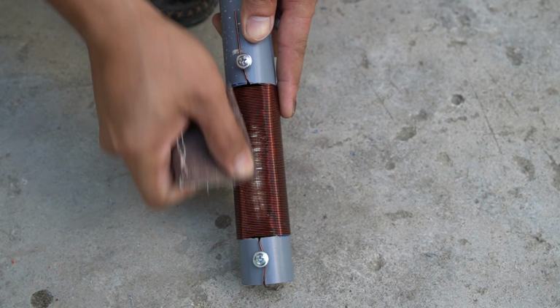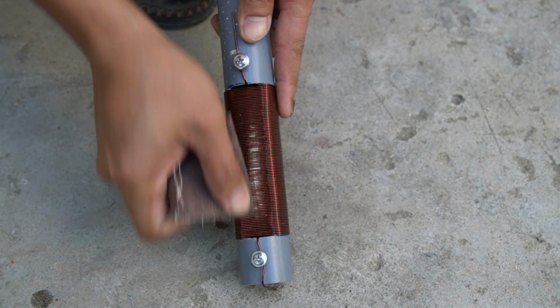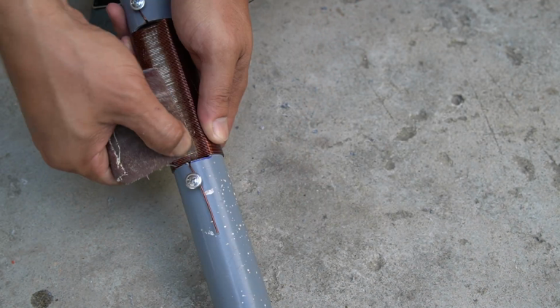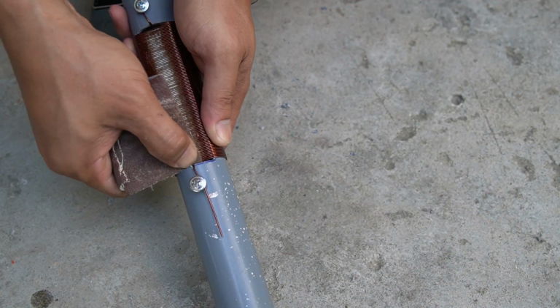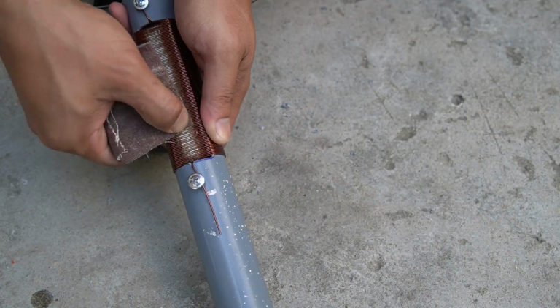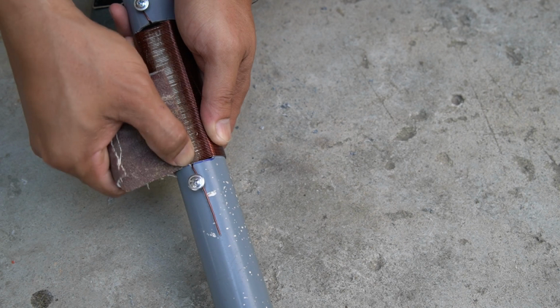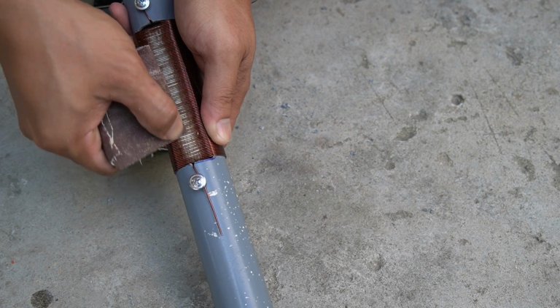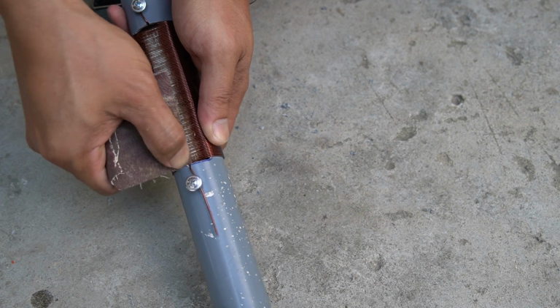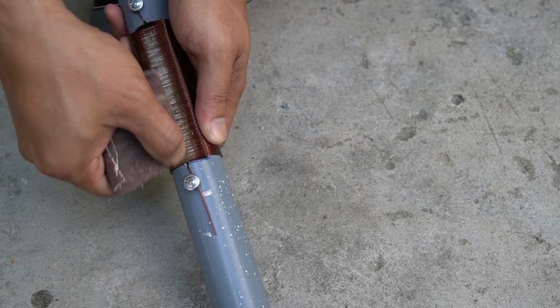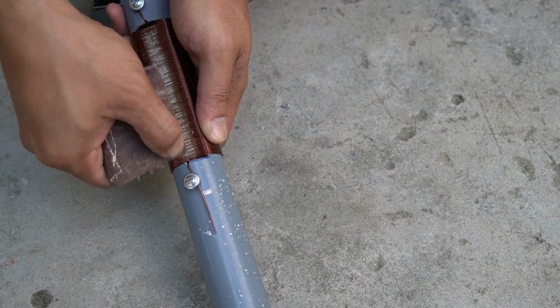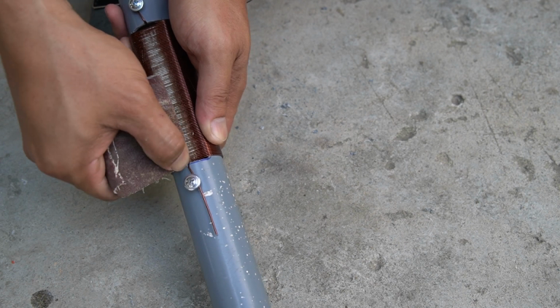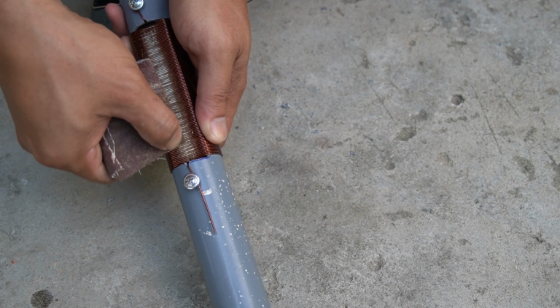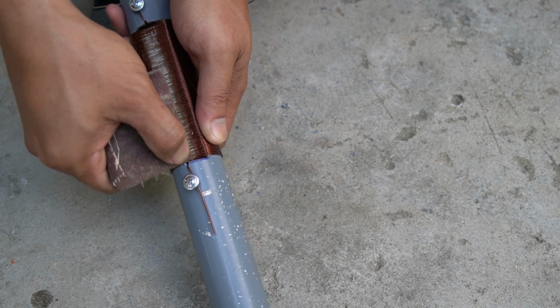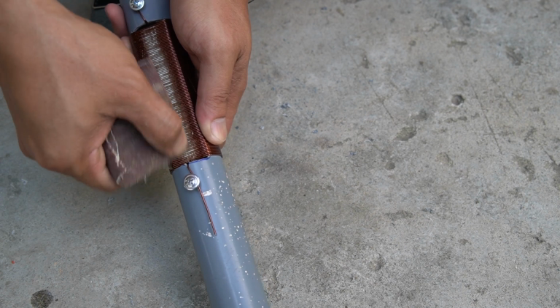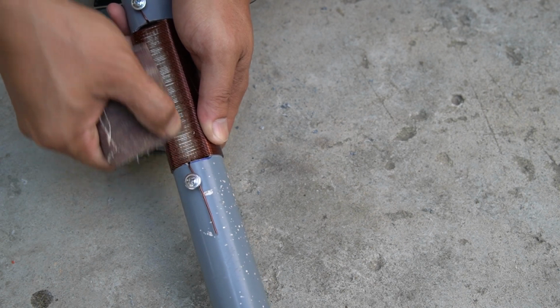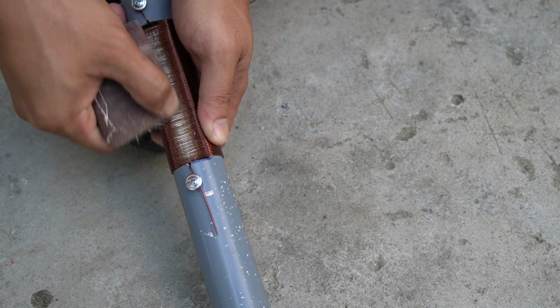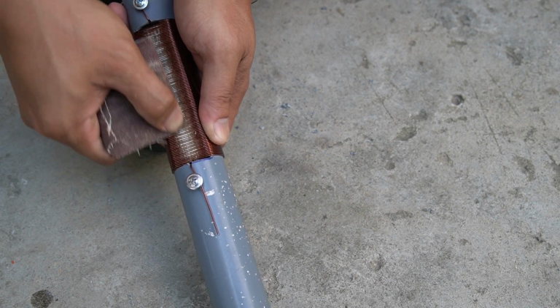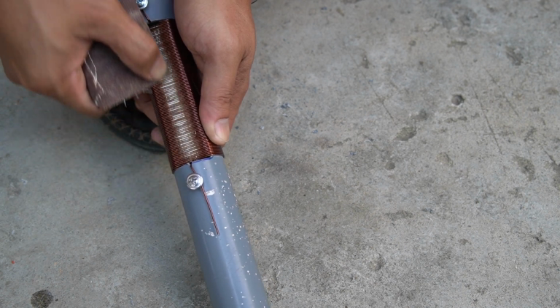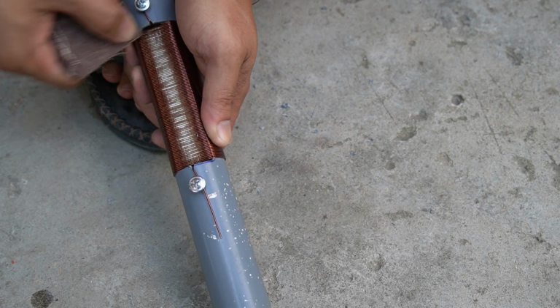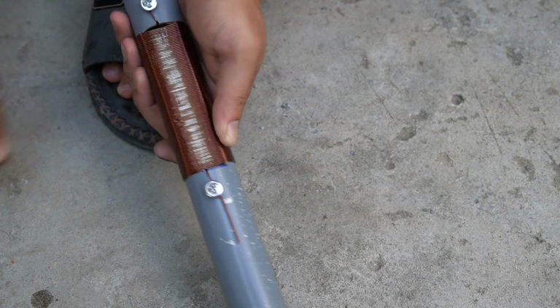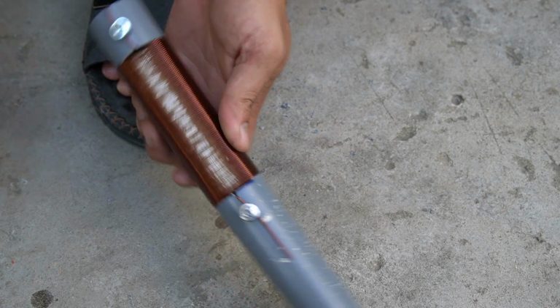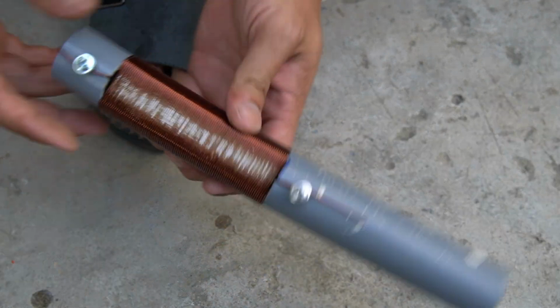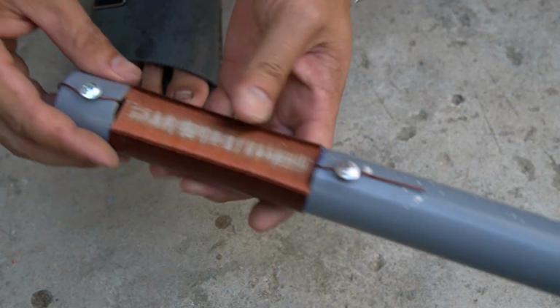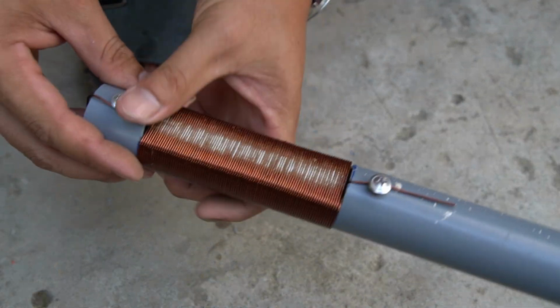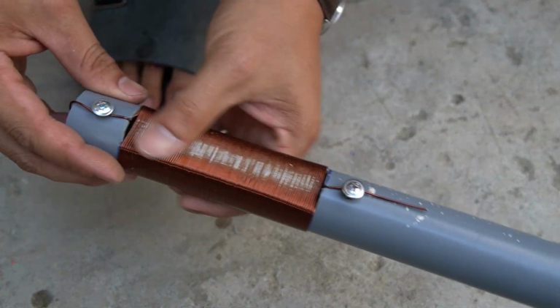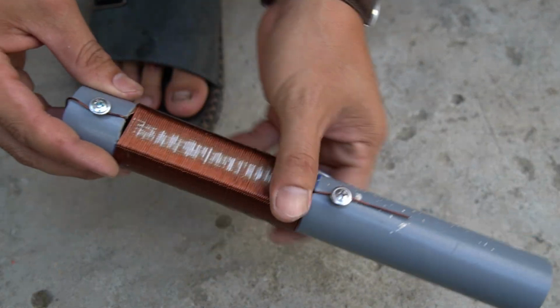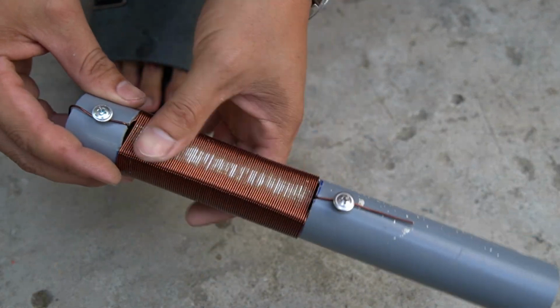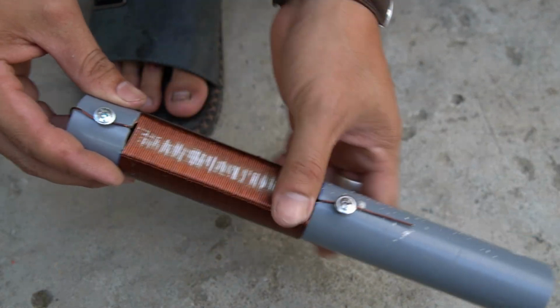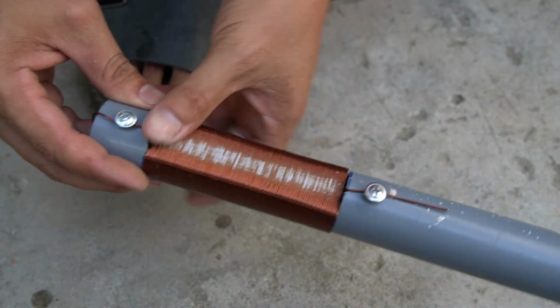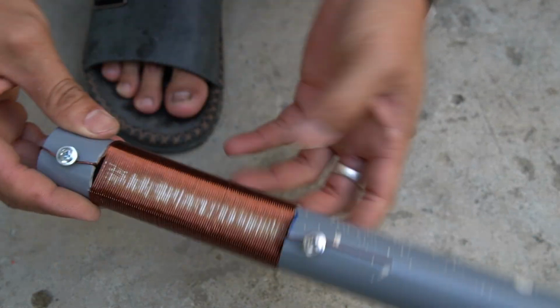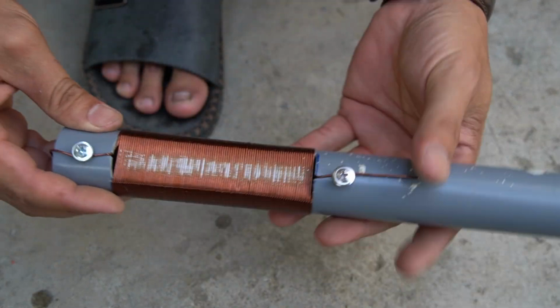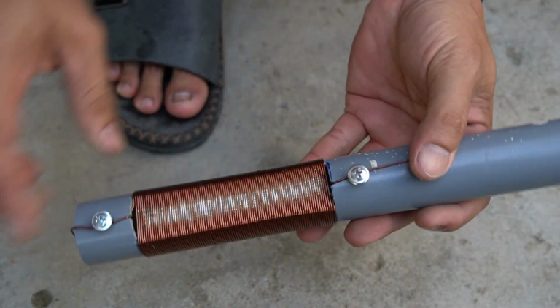I used a piece of sandpaper and rubbed a piece of copper wire over the plastic pipe.